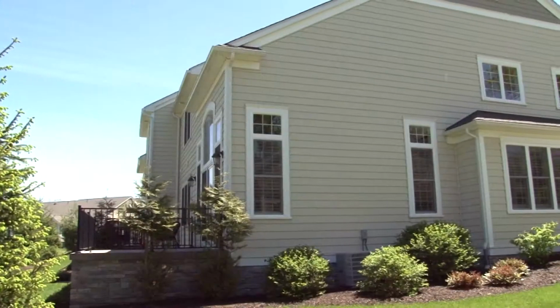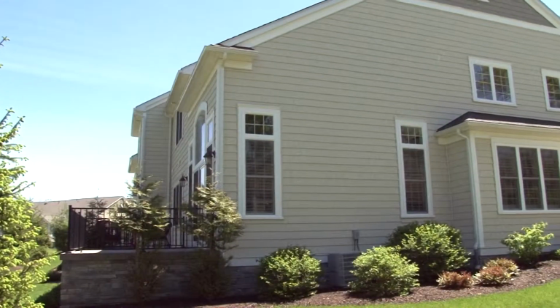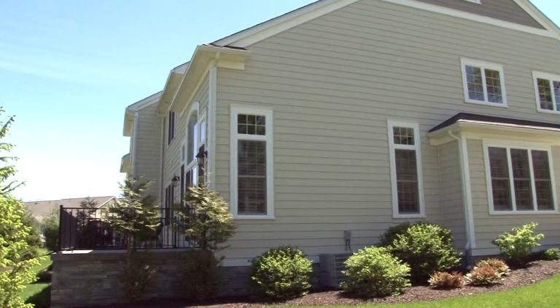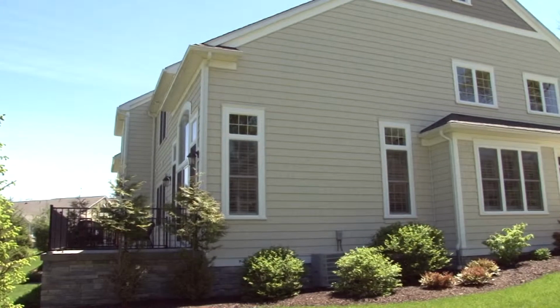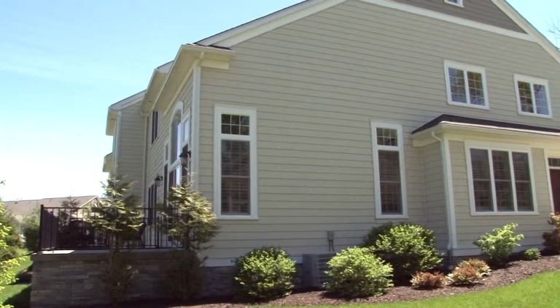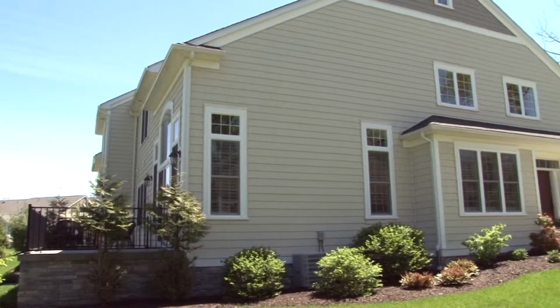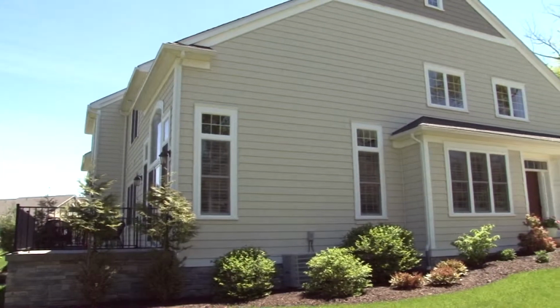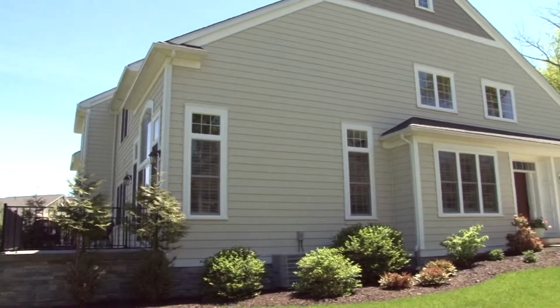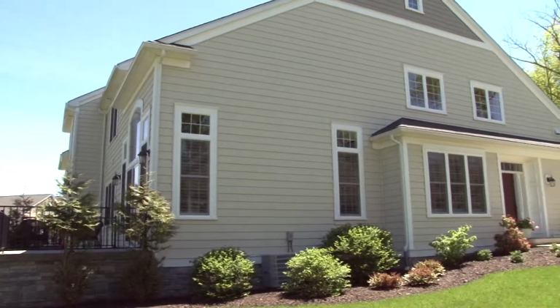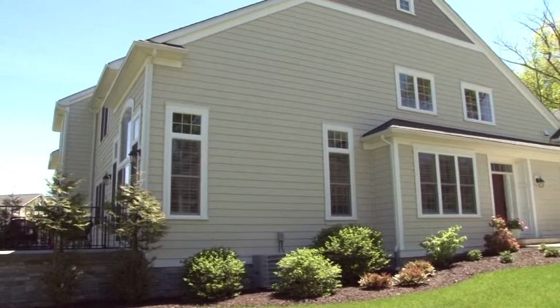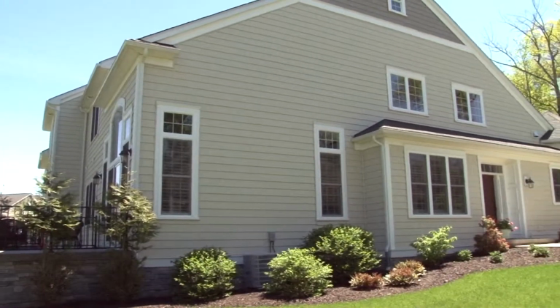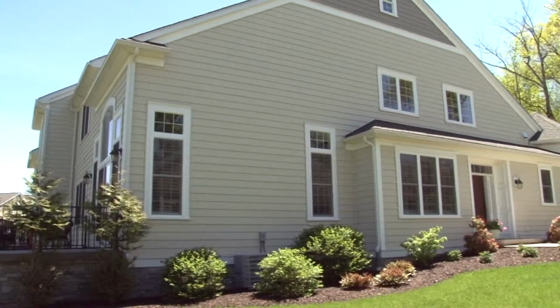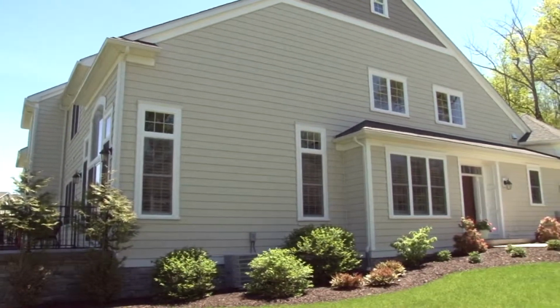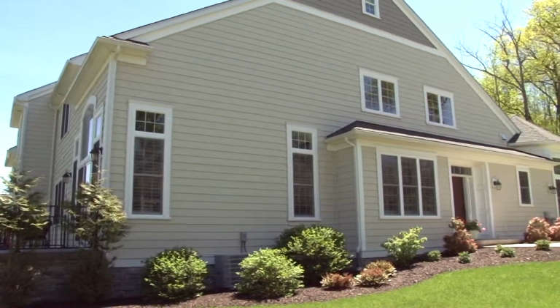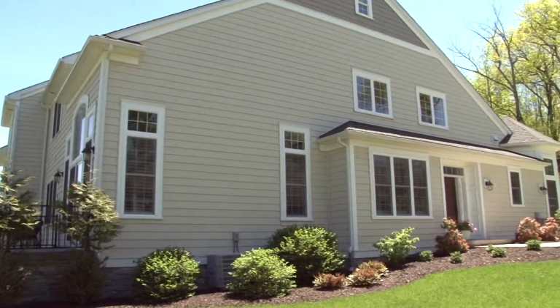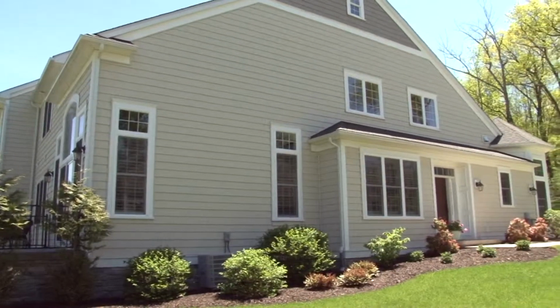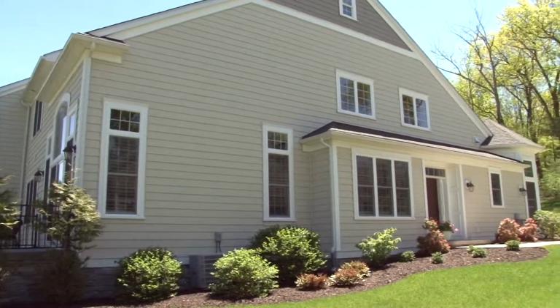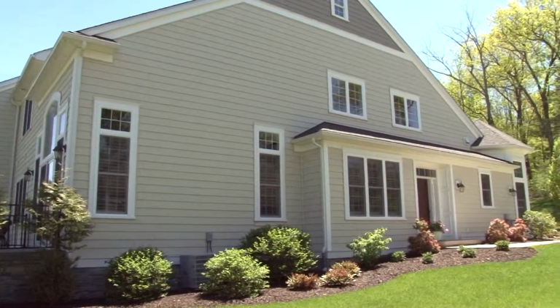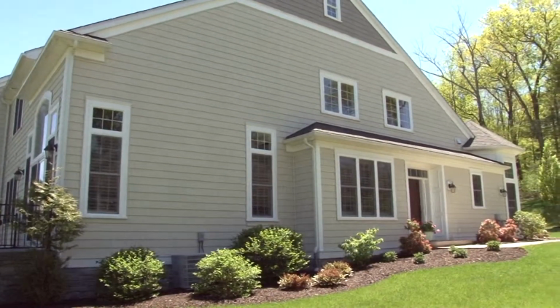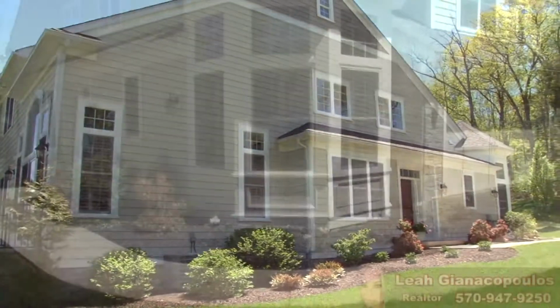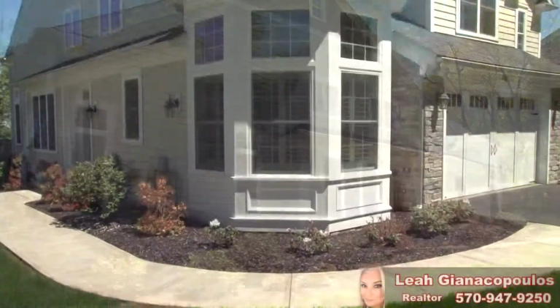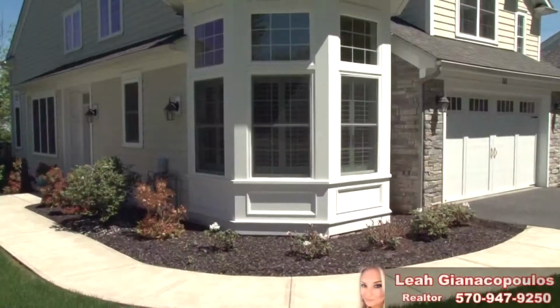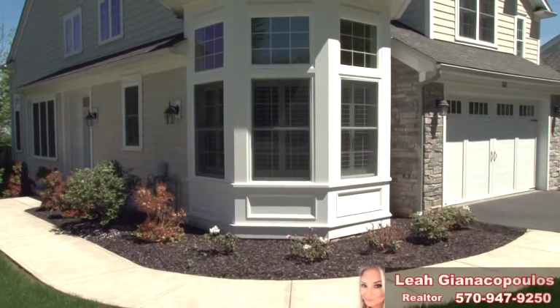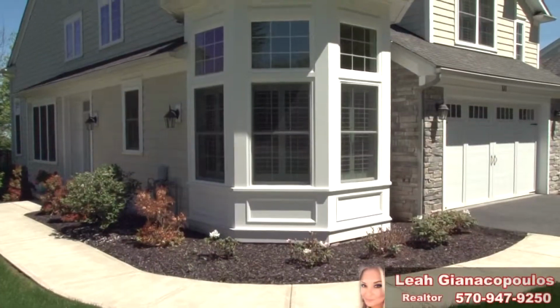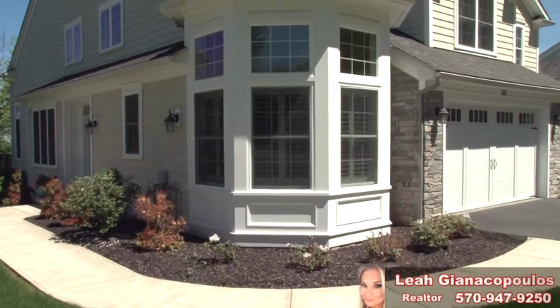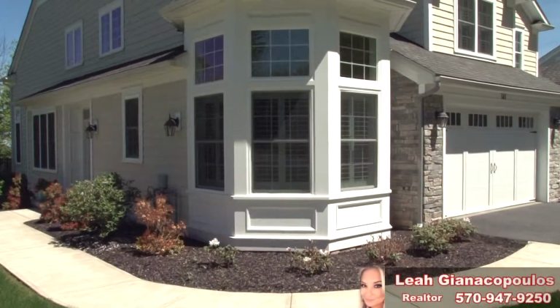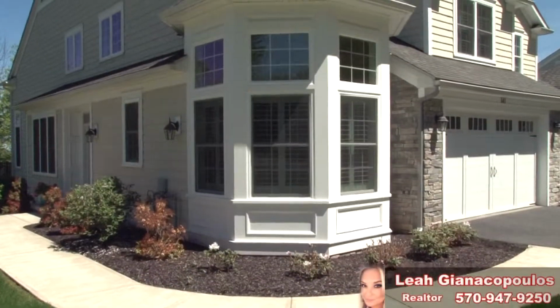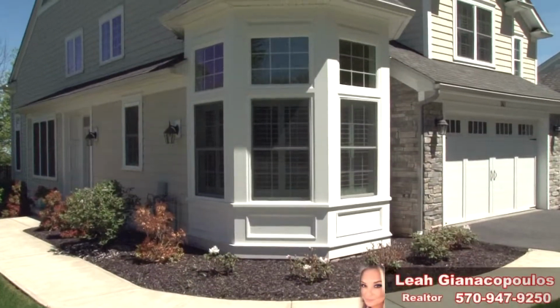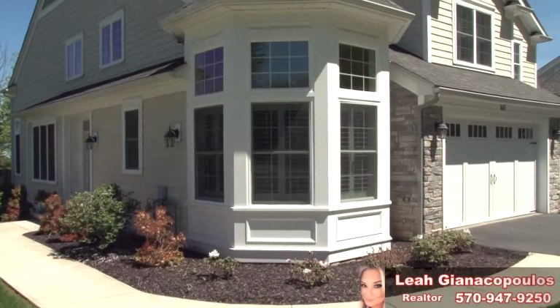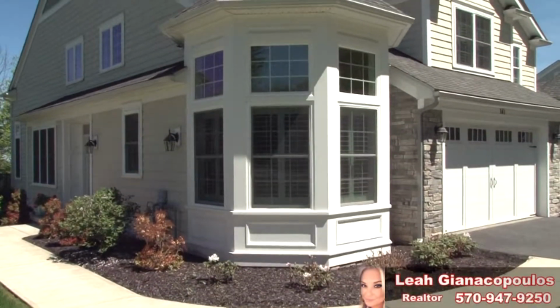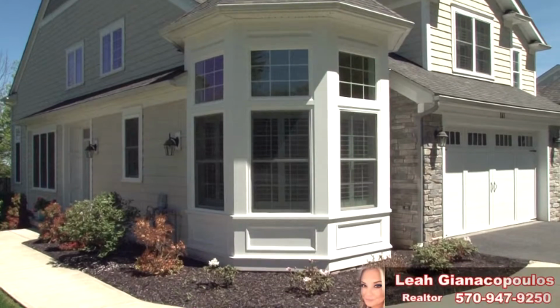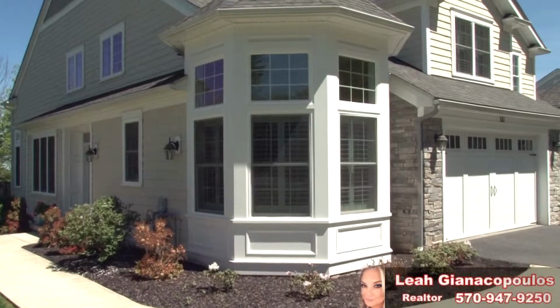This is a townhouse you need to see for yourself, and I would love to show you it. Please give me a call to schedule your personal tour today.